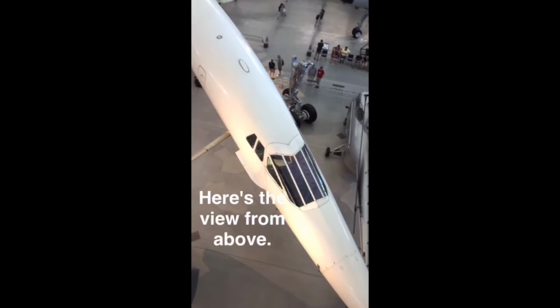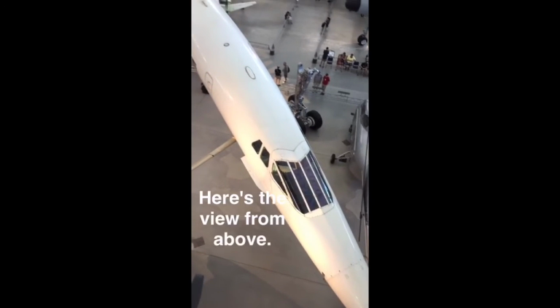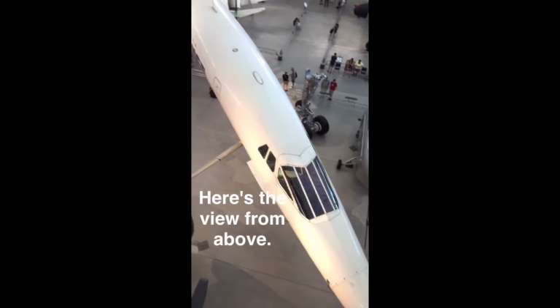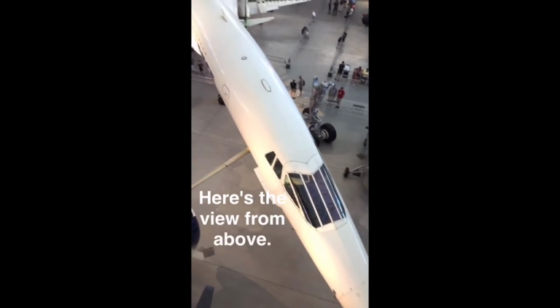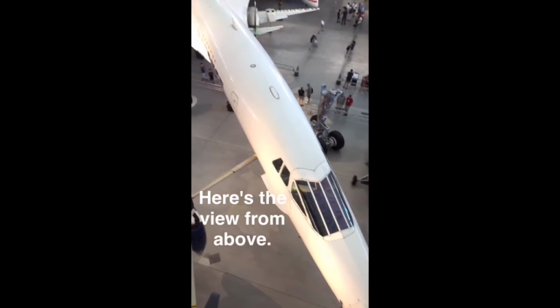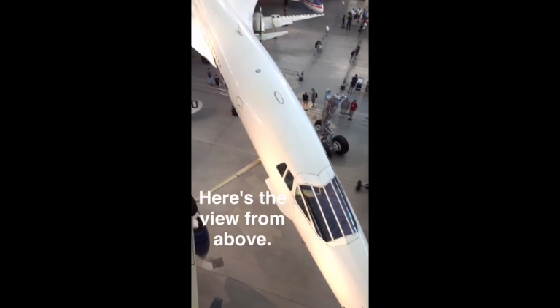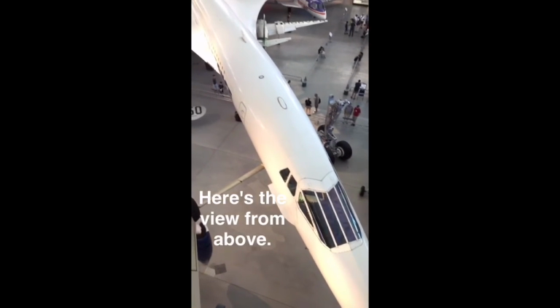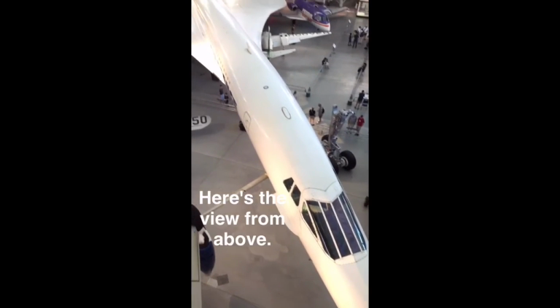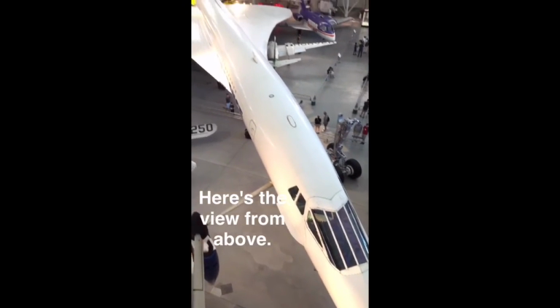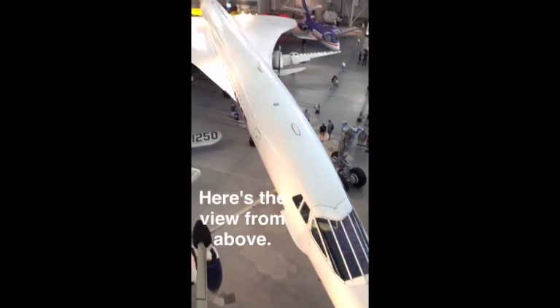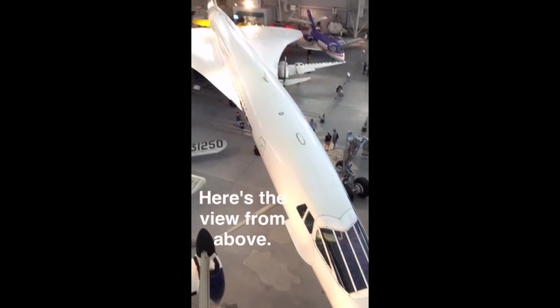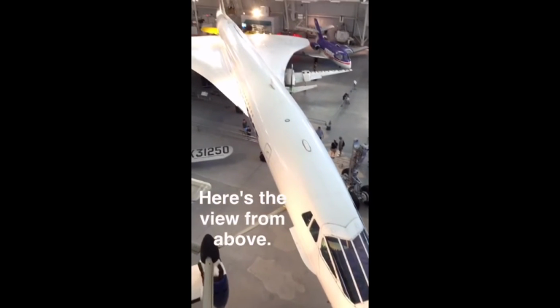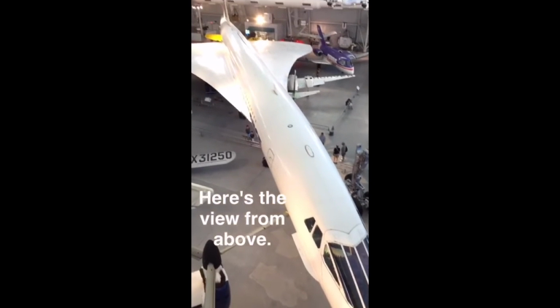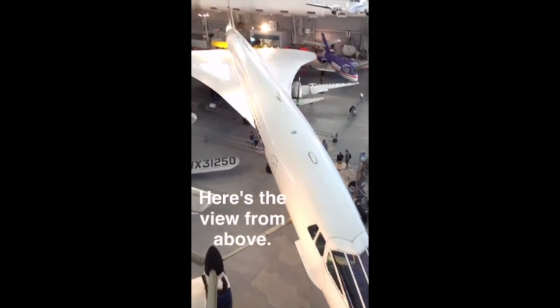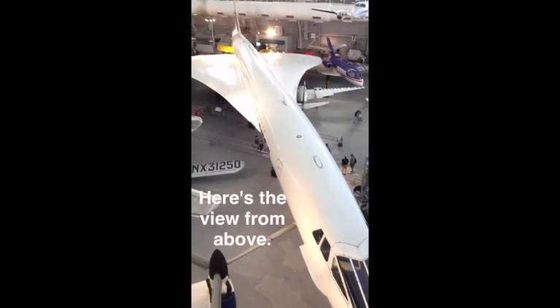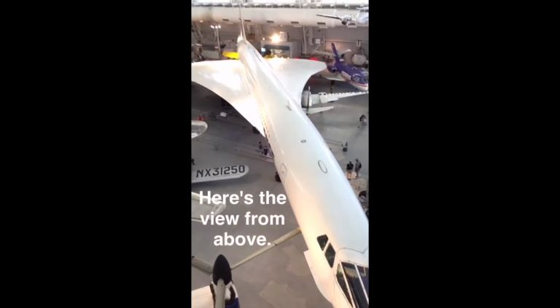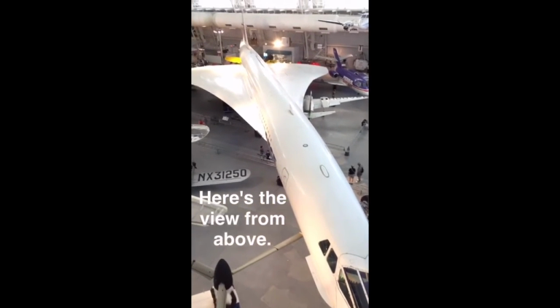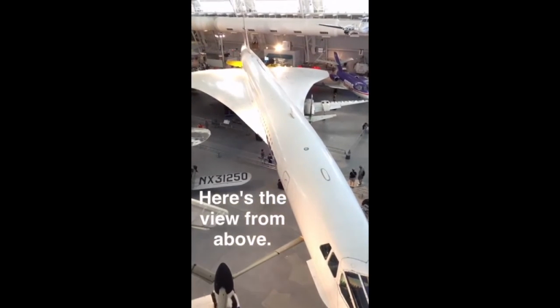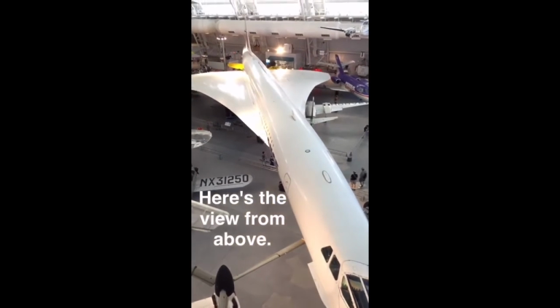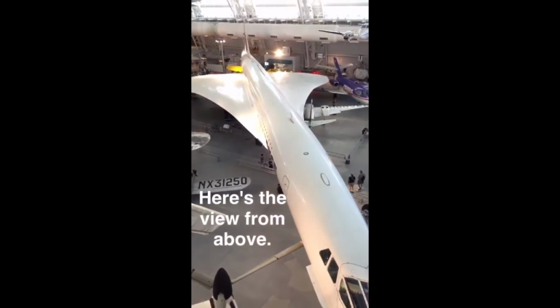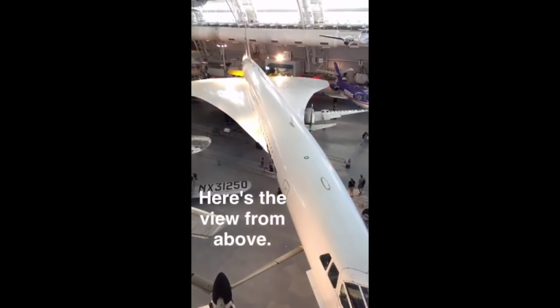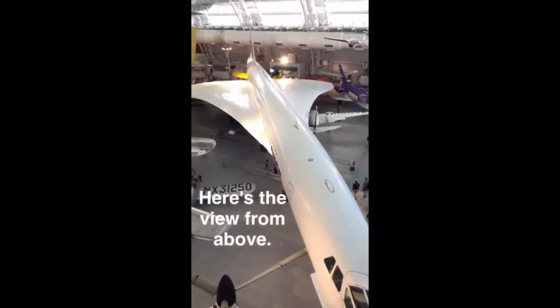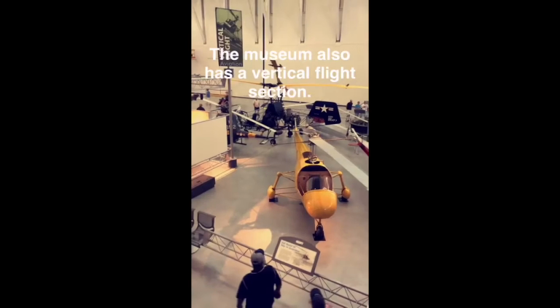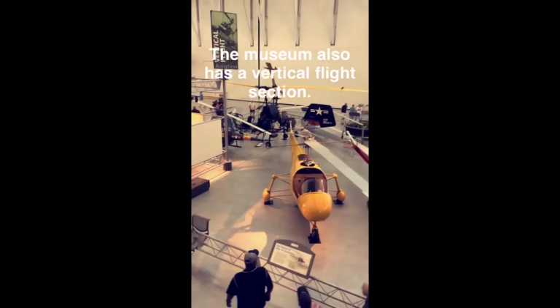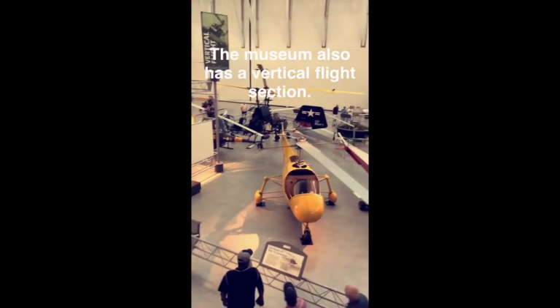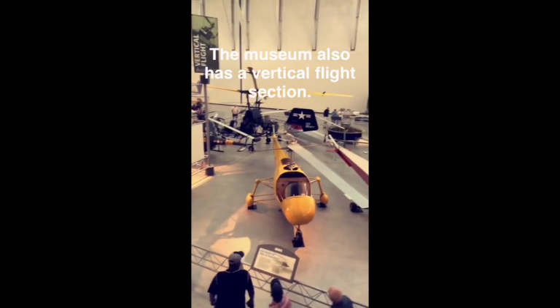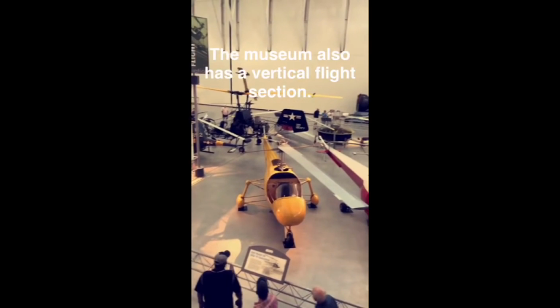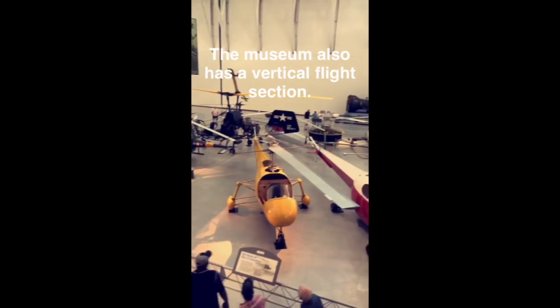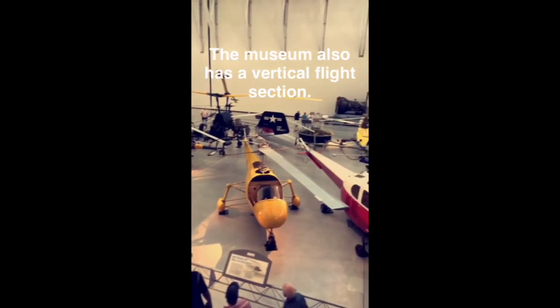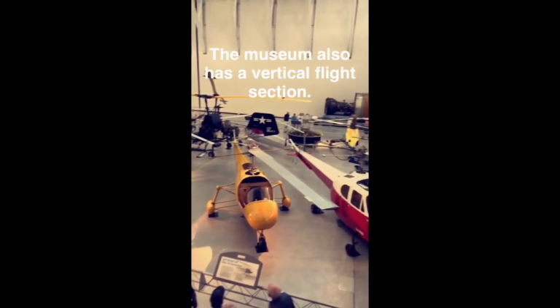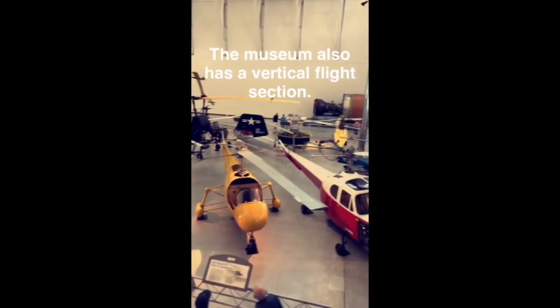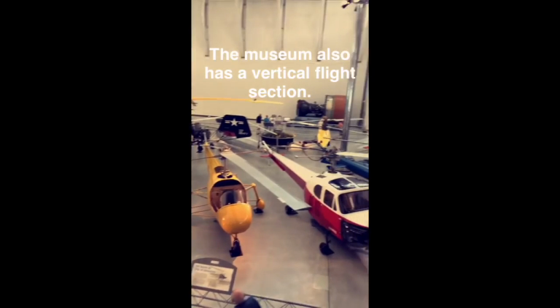Here's the view from above. The museum also has a vertical flight section.